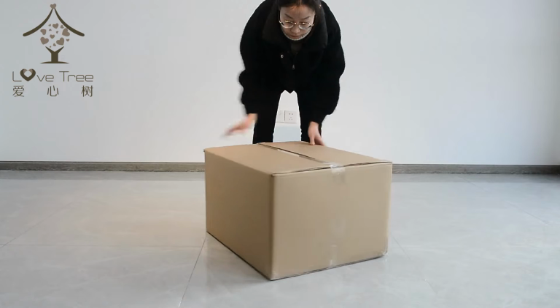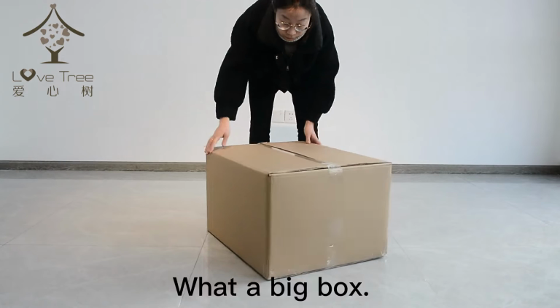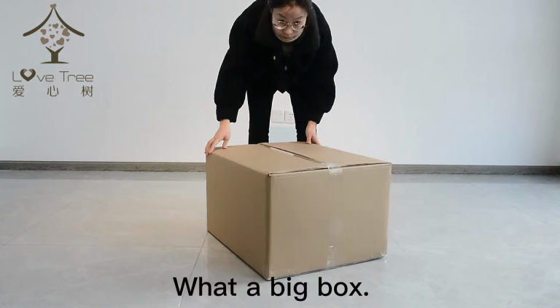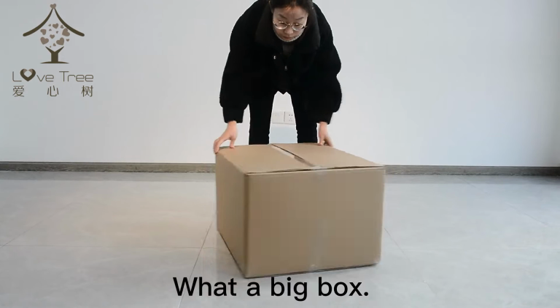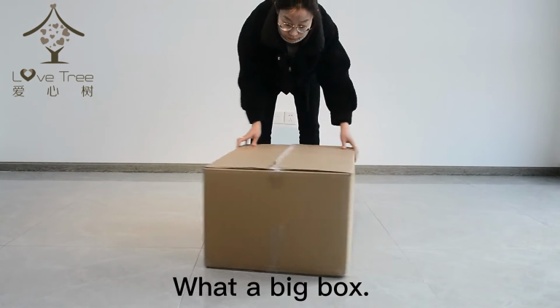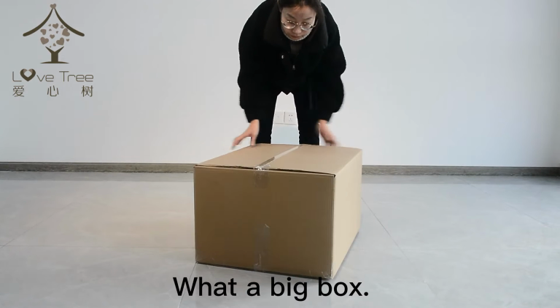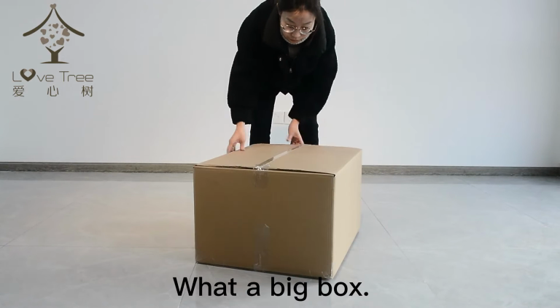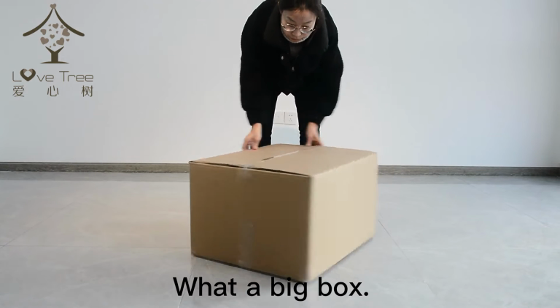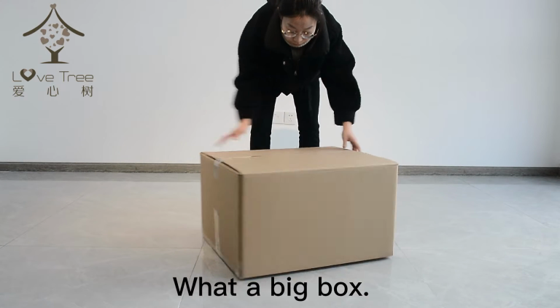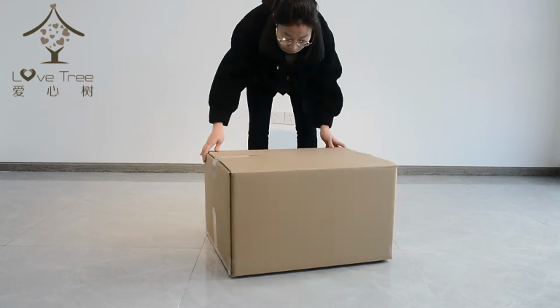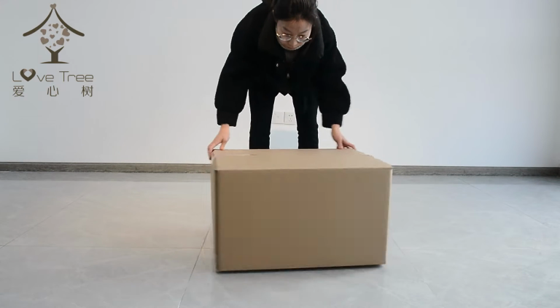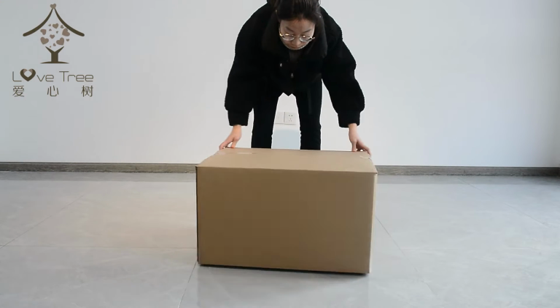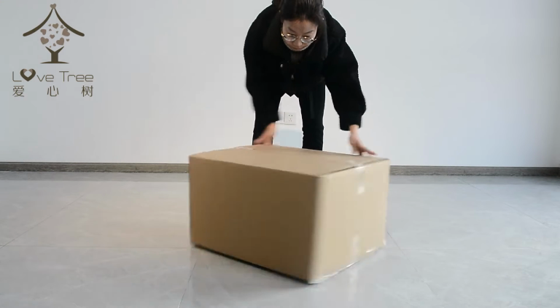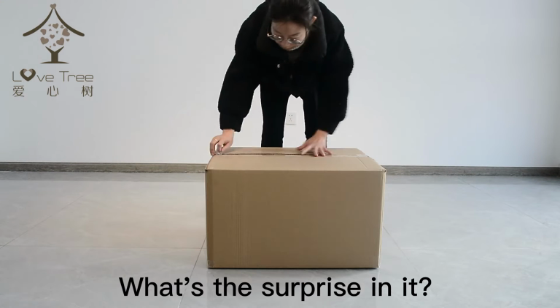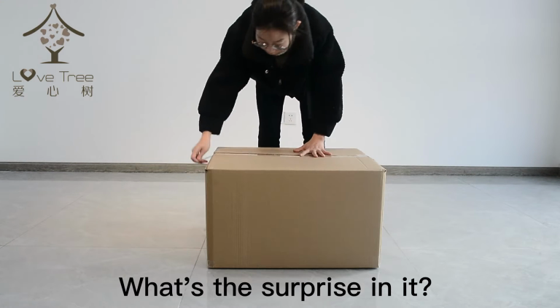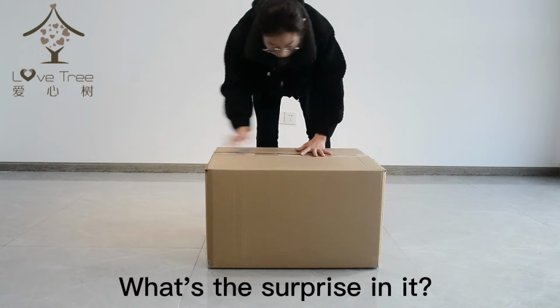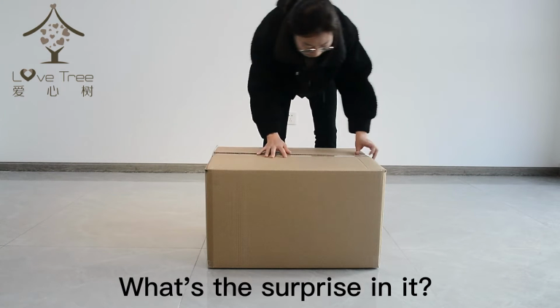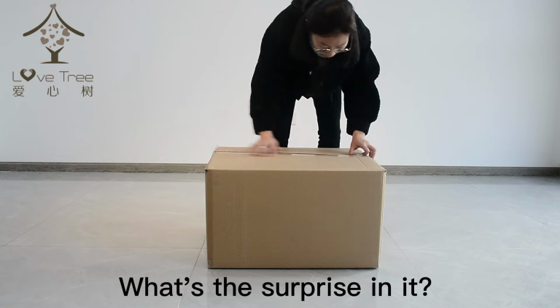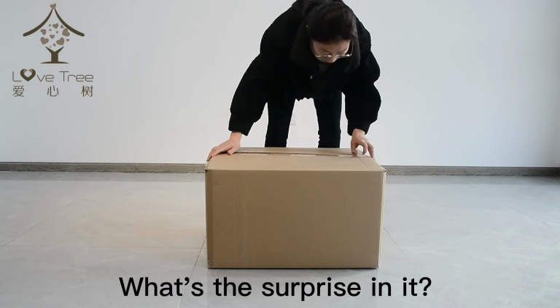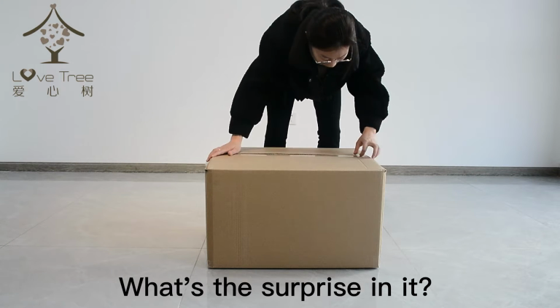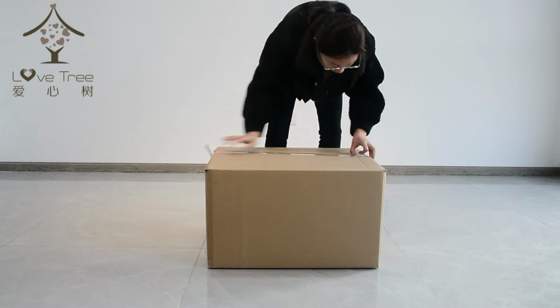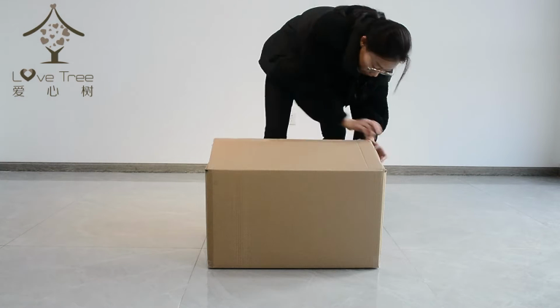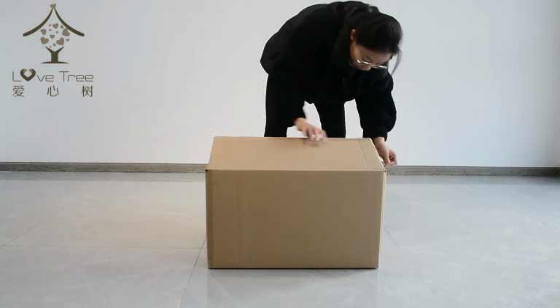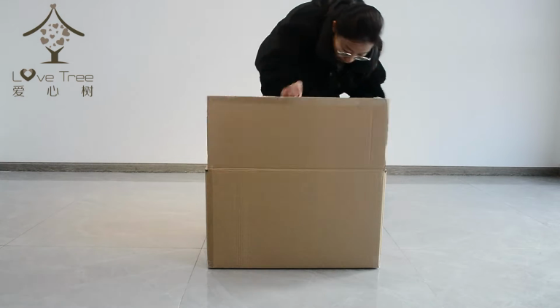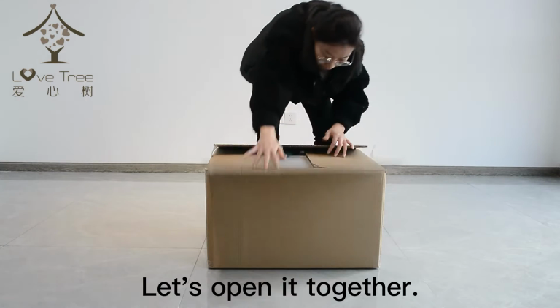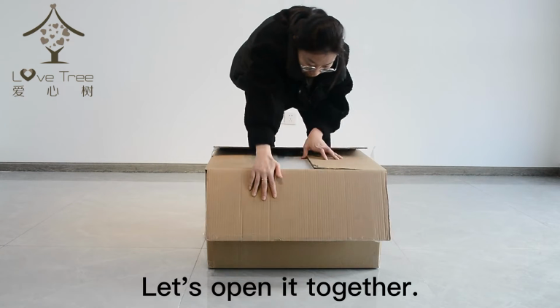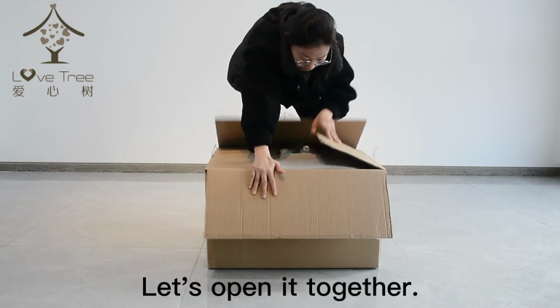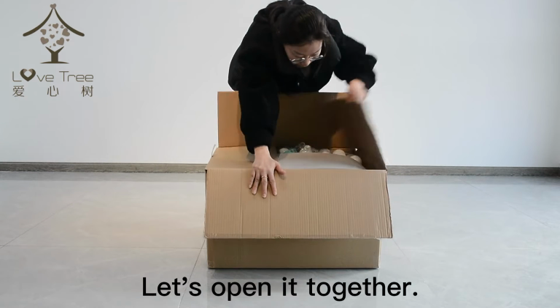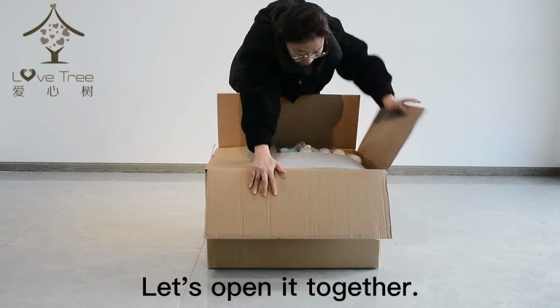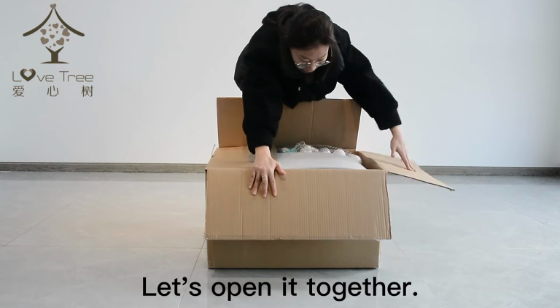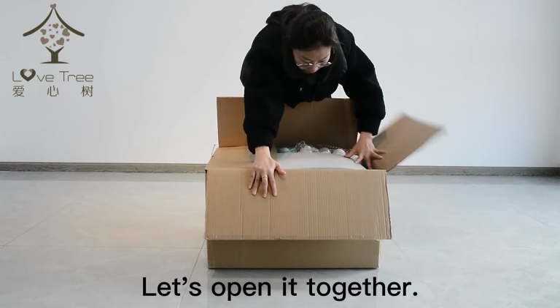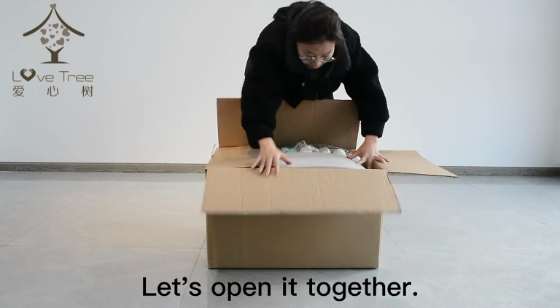What a big box! What's the surprise in it? Let's open it together.